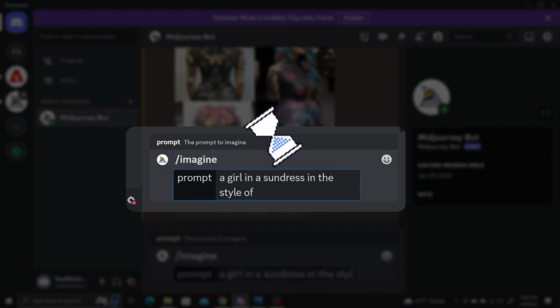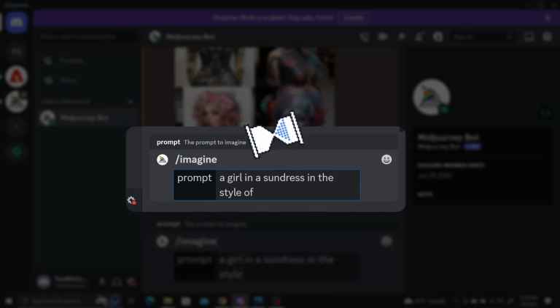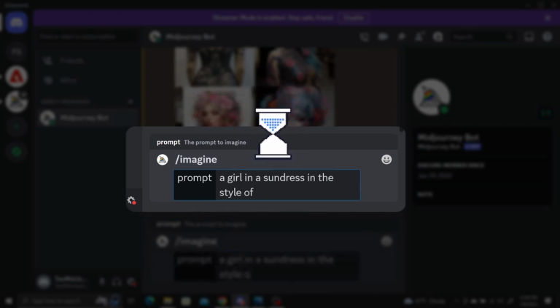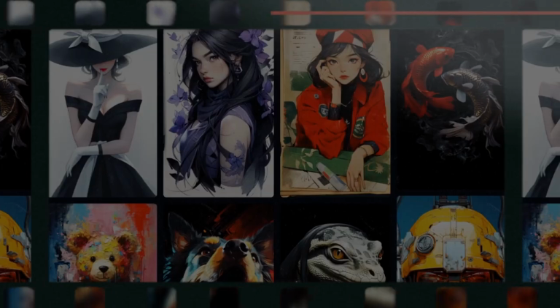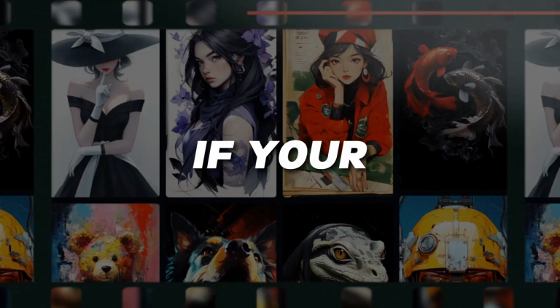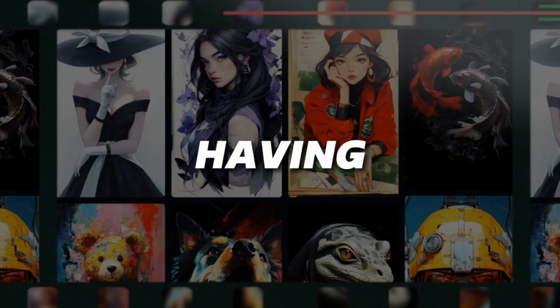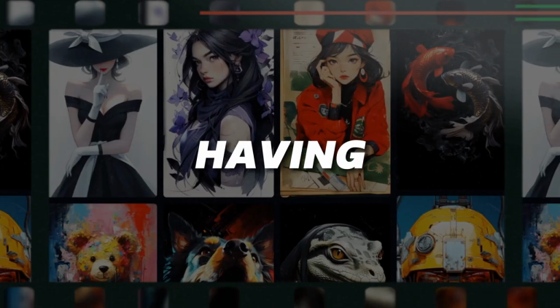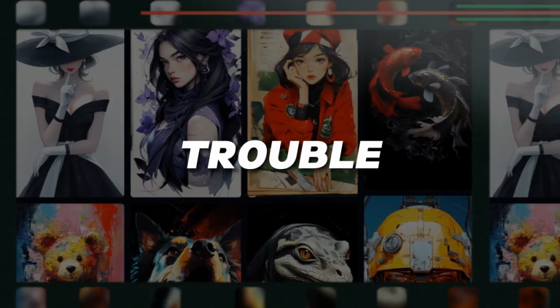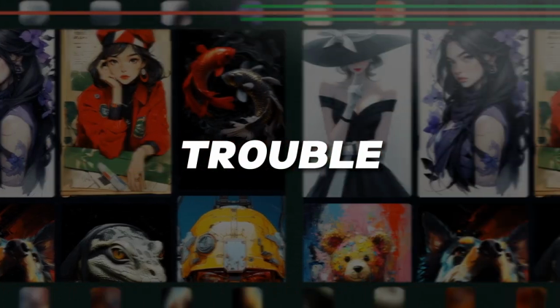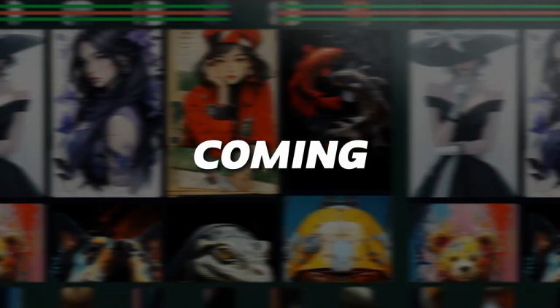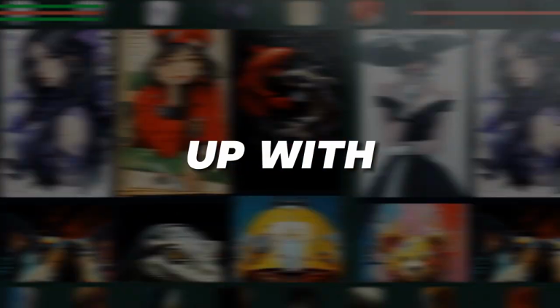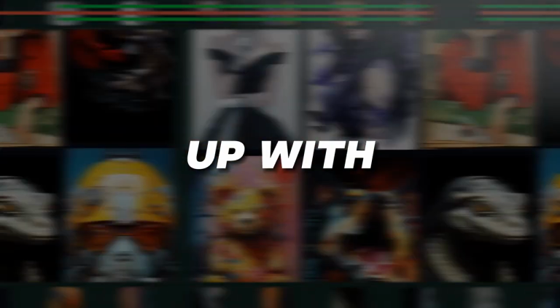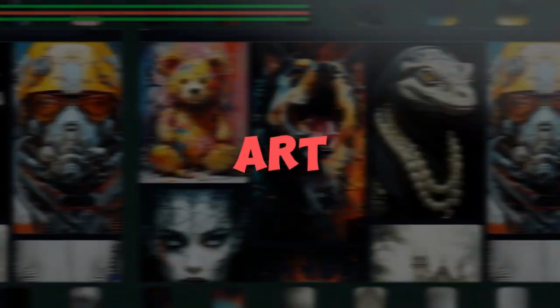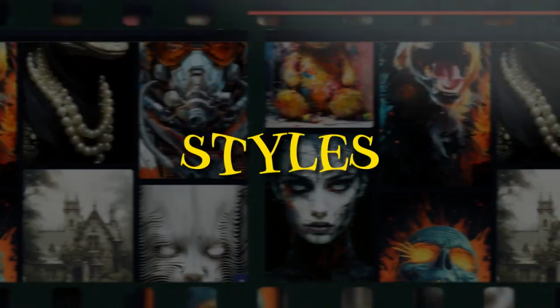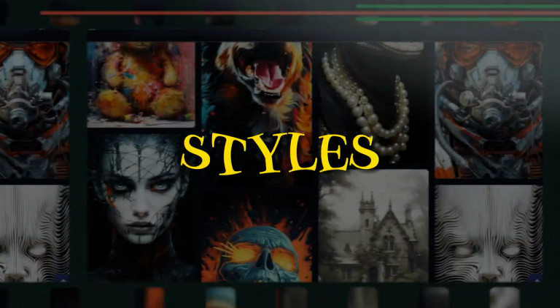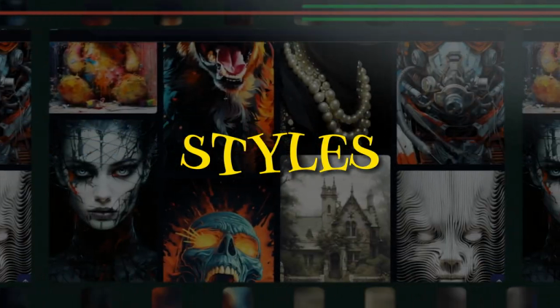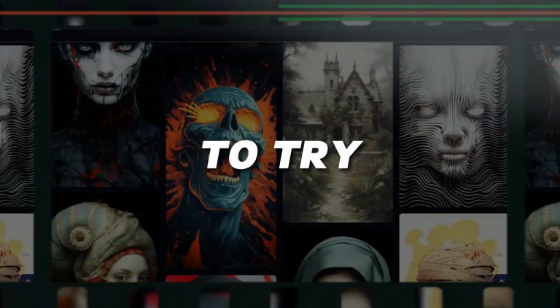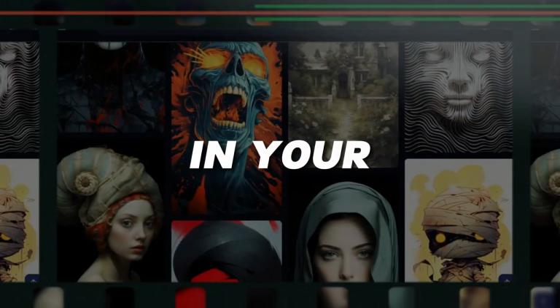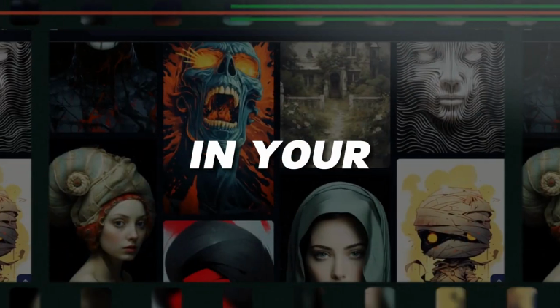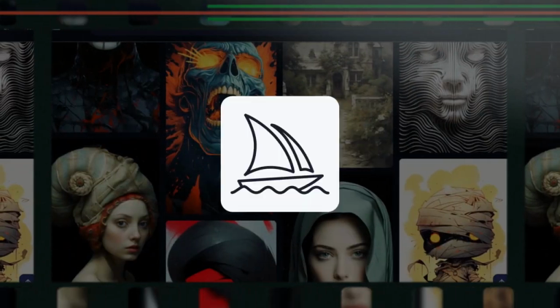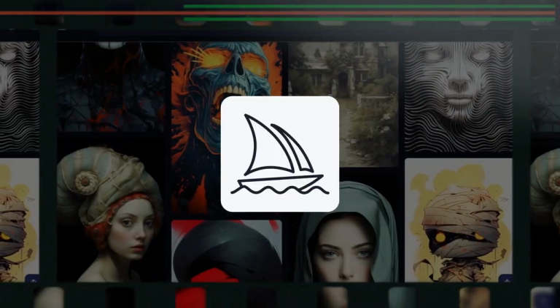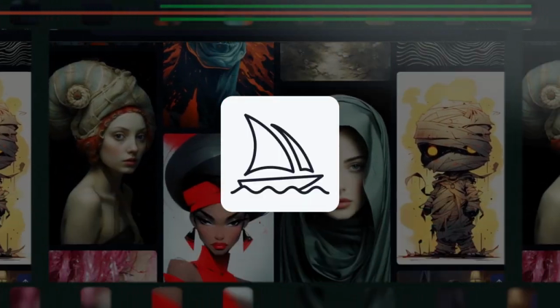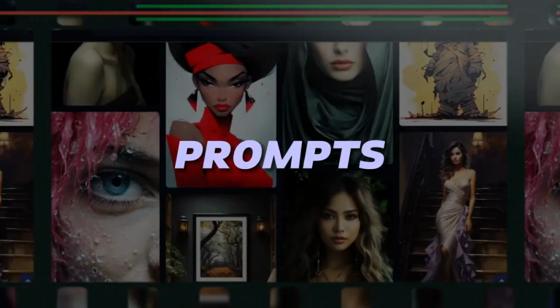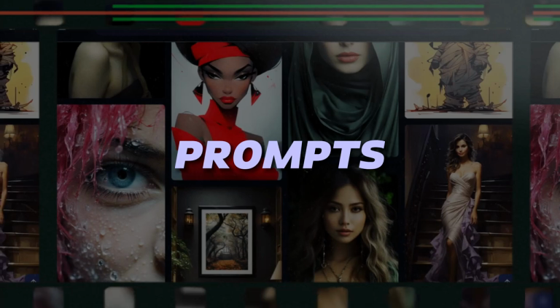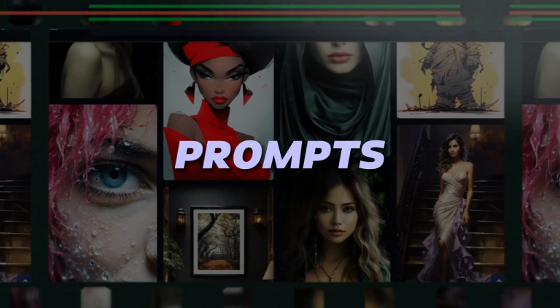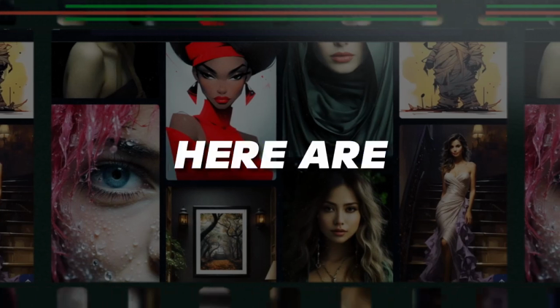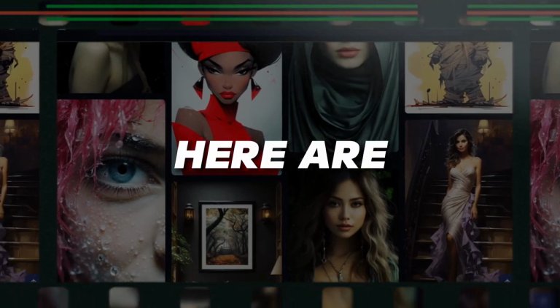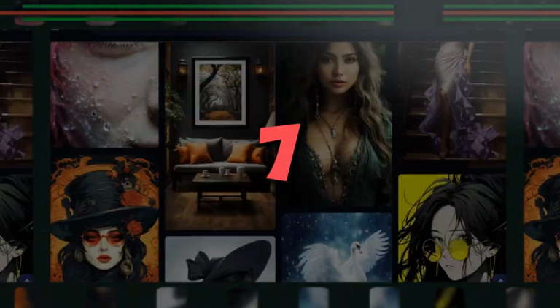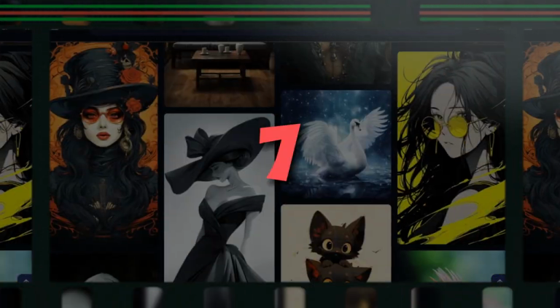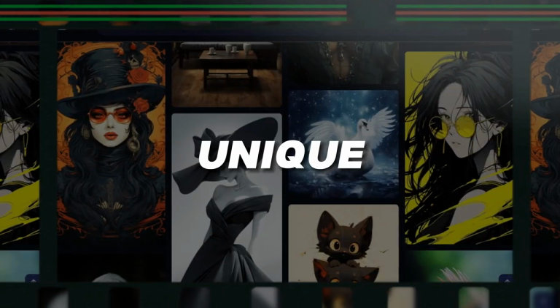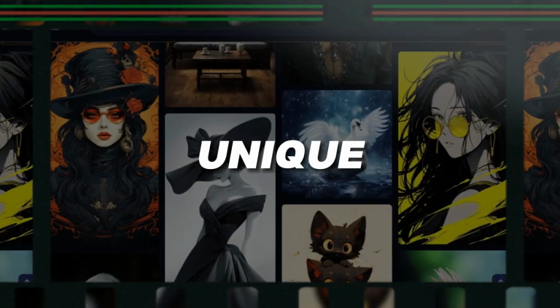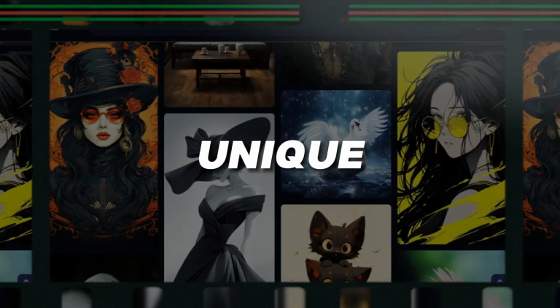If you're having trouble coming up with art styles to try on your Midjourney prompts, here are seven unique art keywords to use.